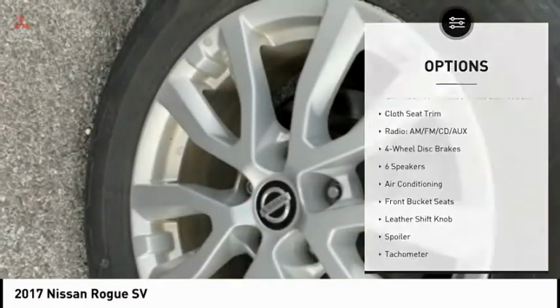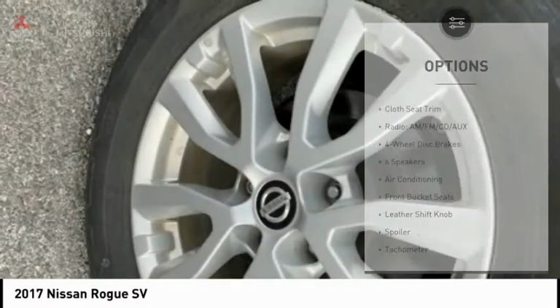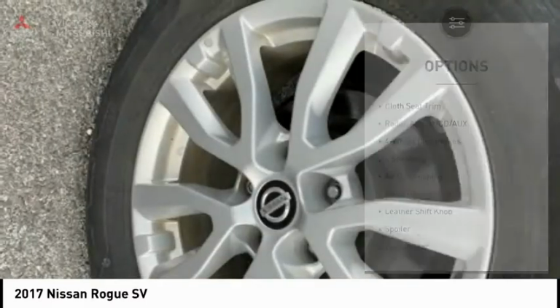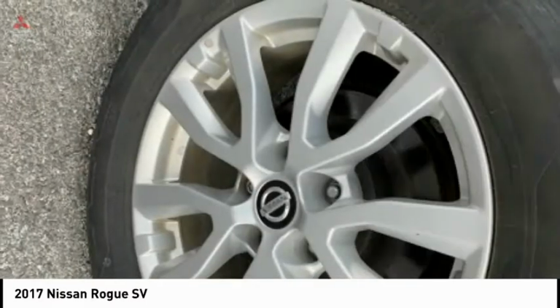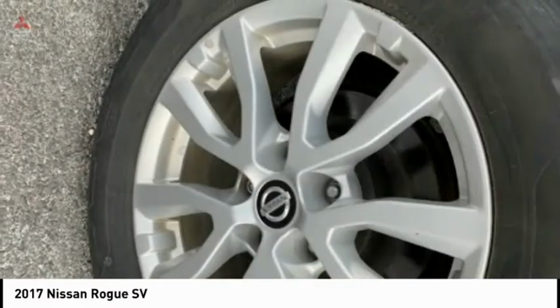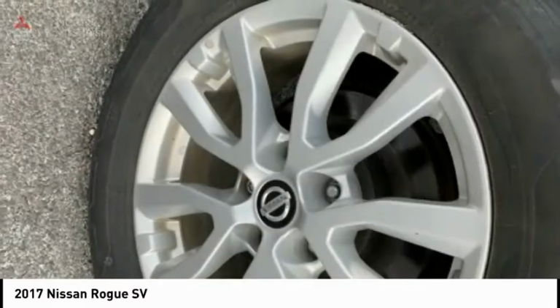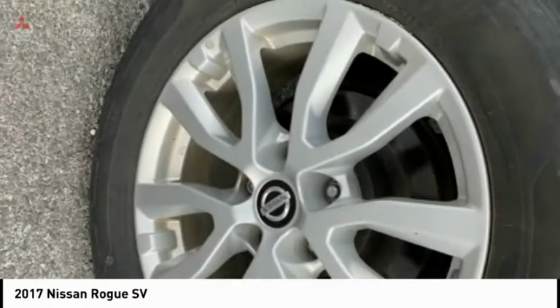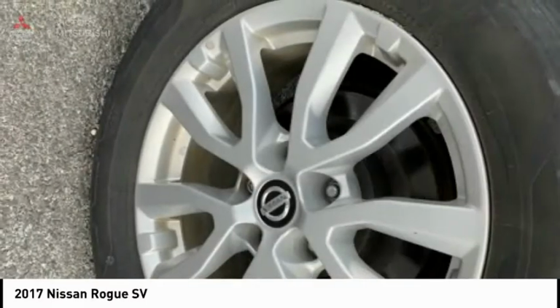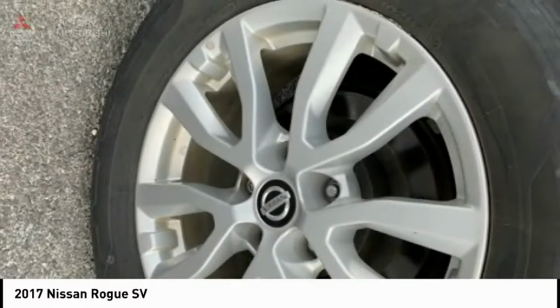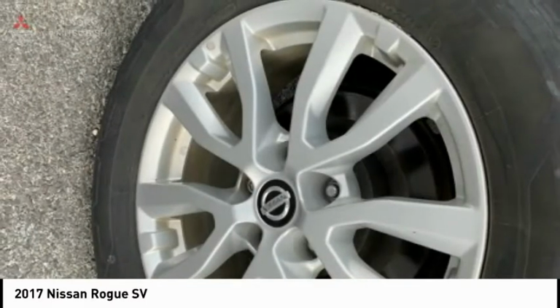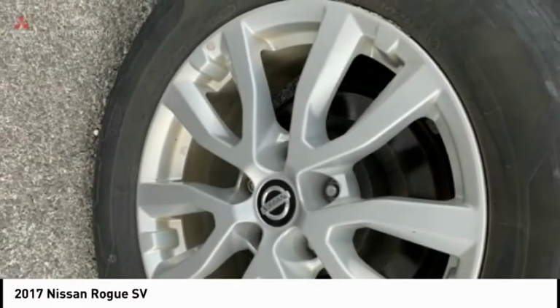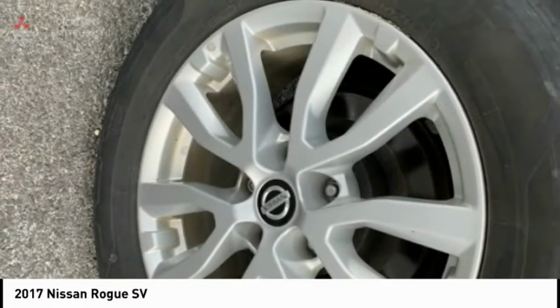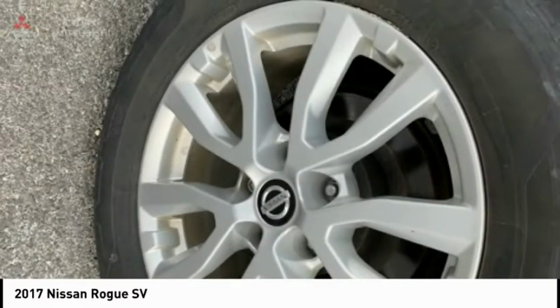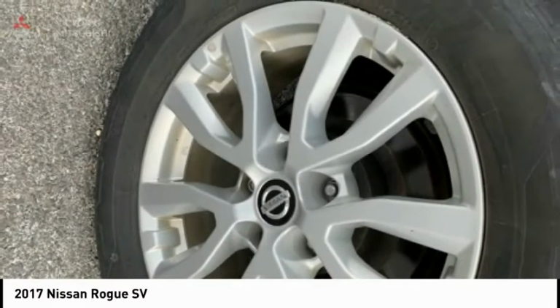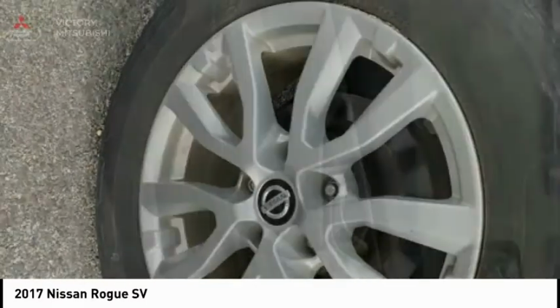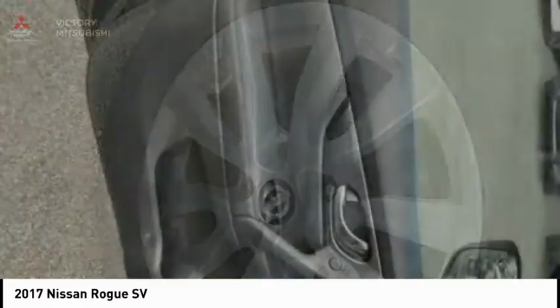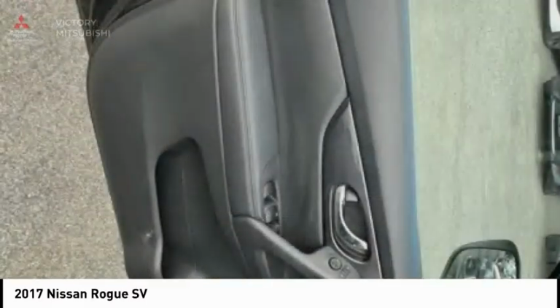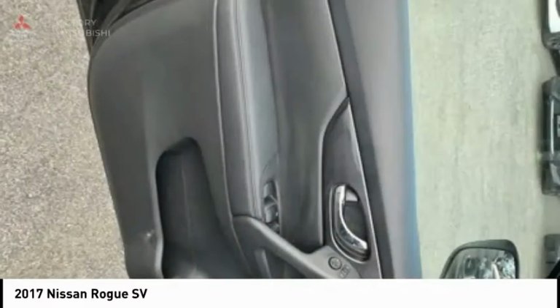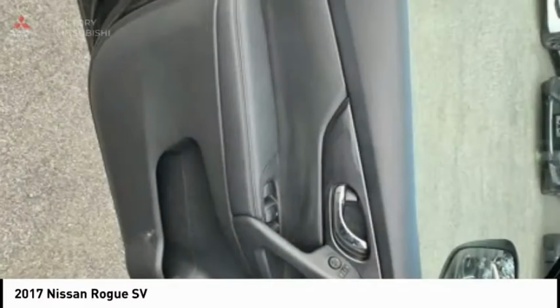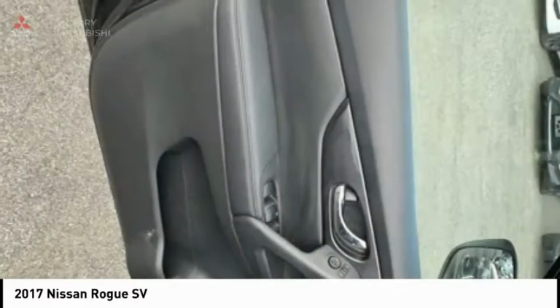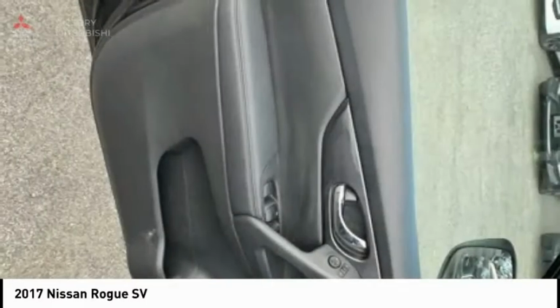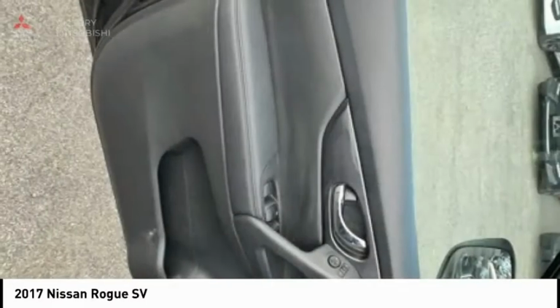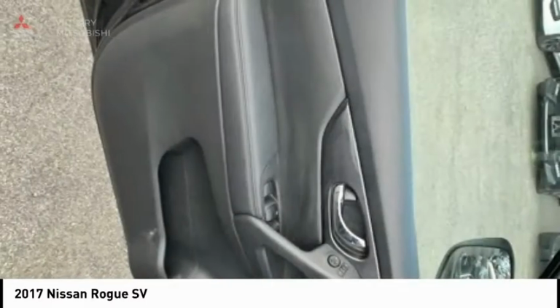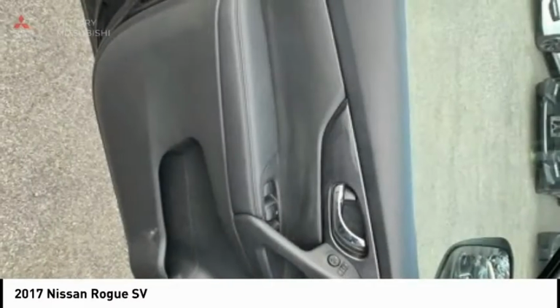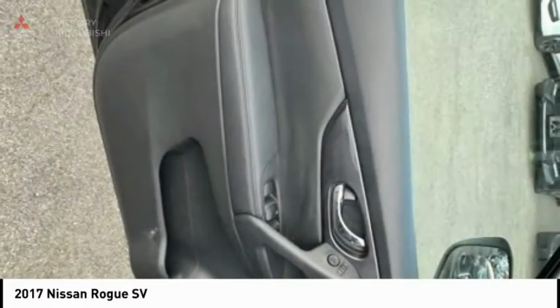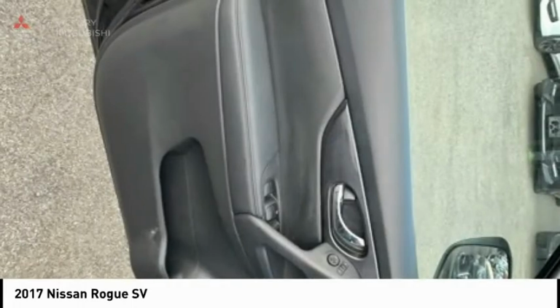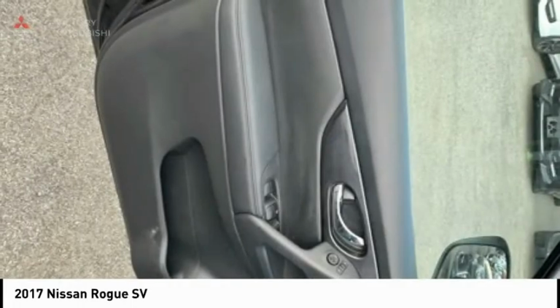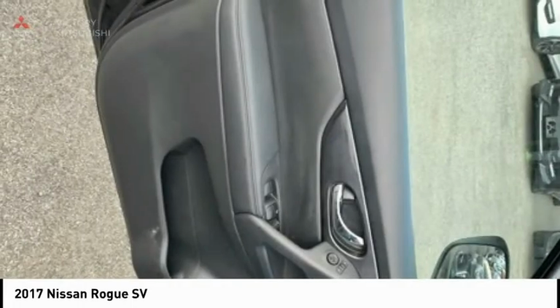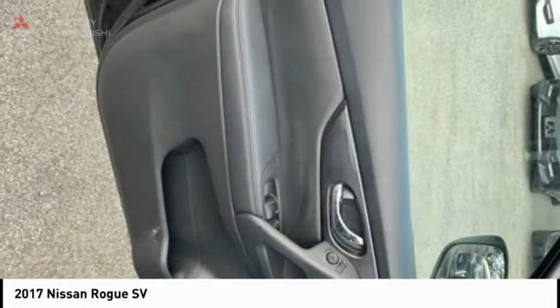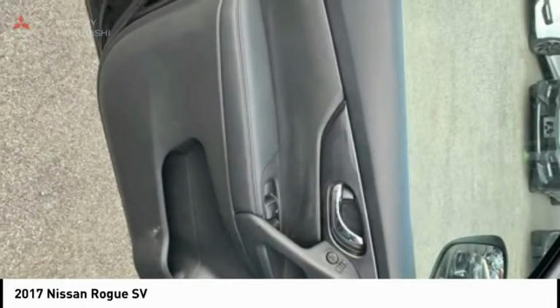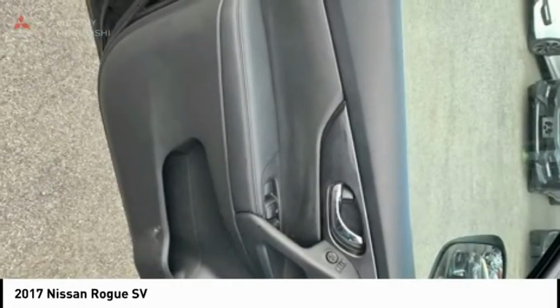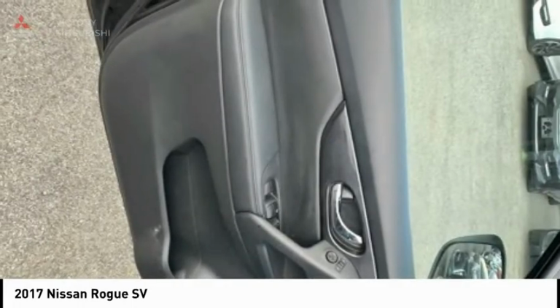Rear window defroster, rear window wiper, heated front seats, security system.